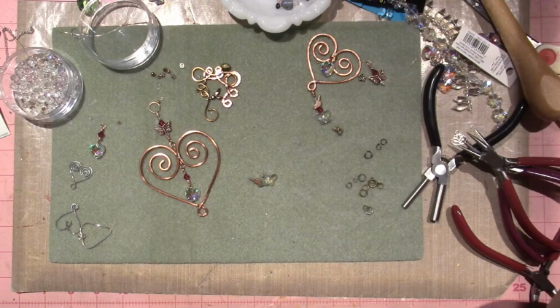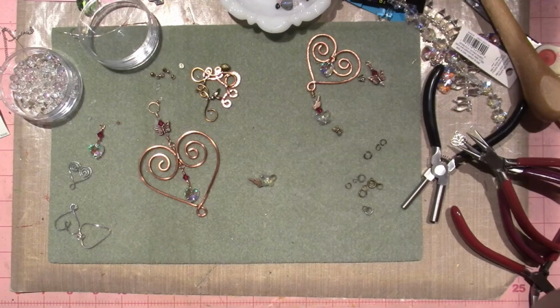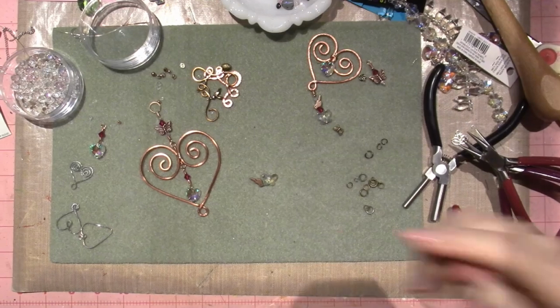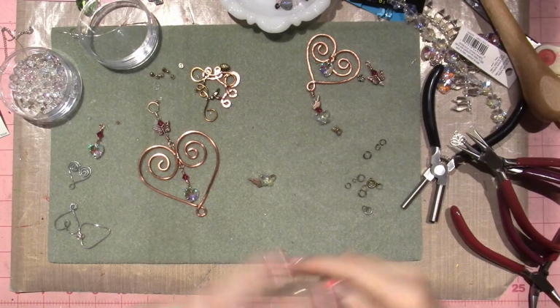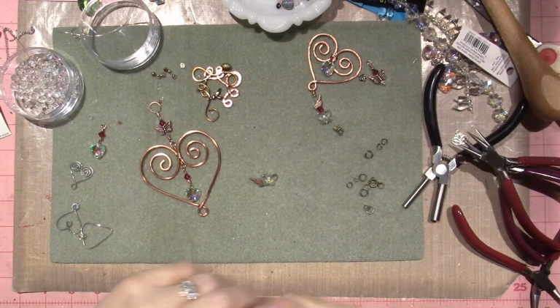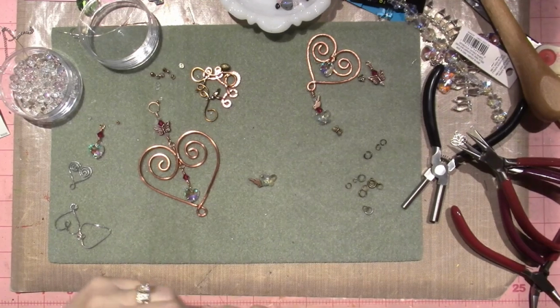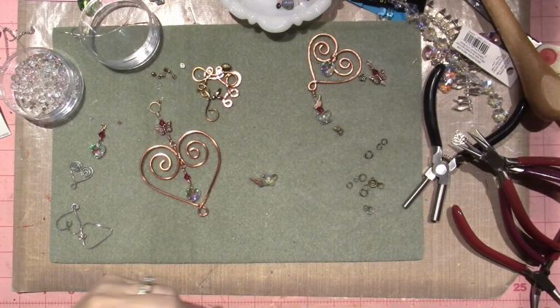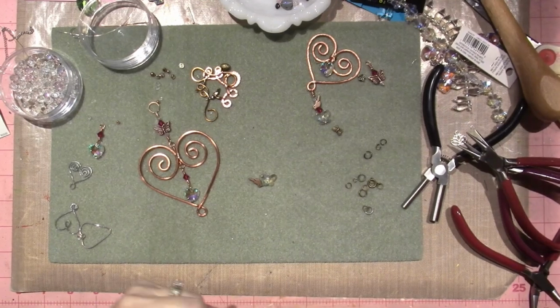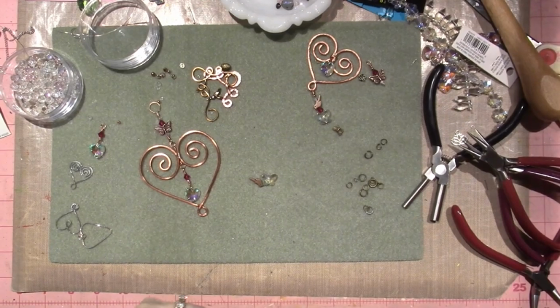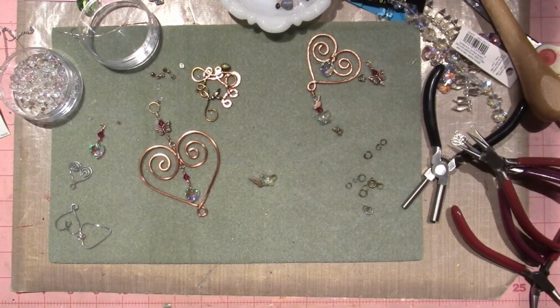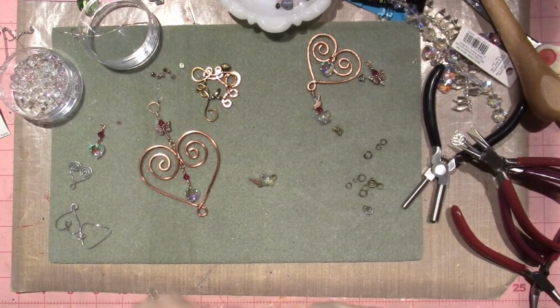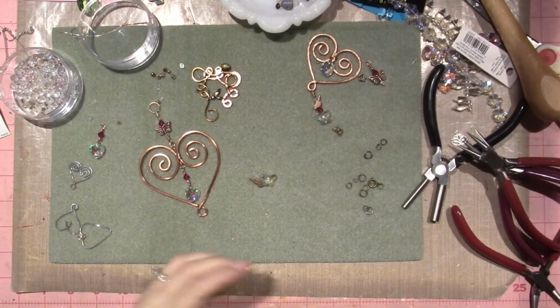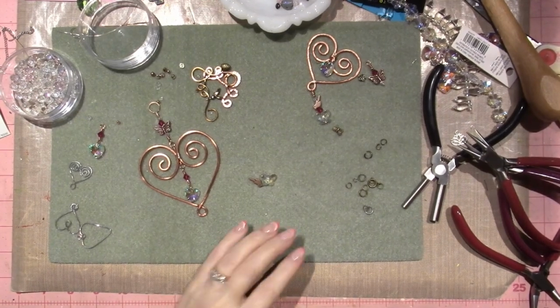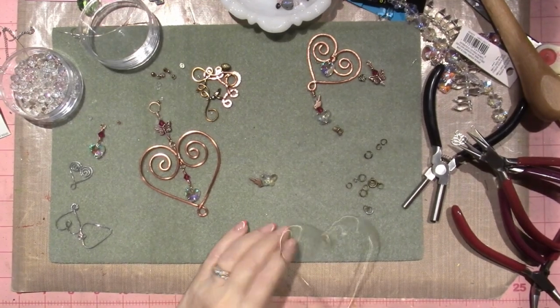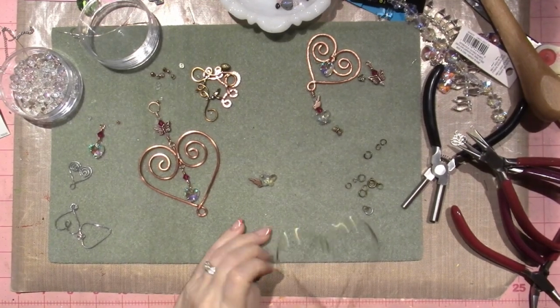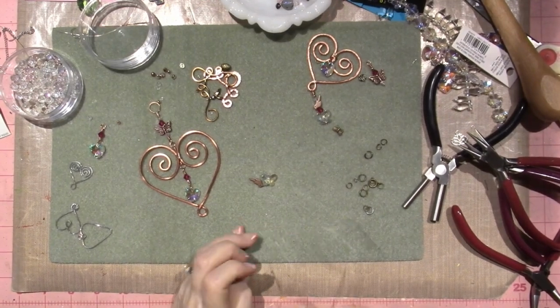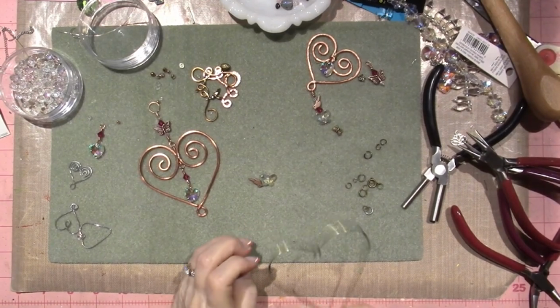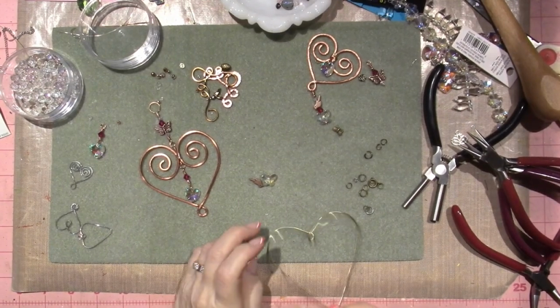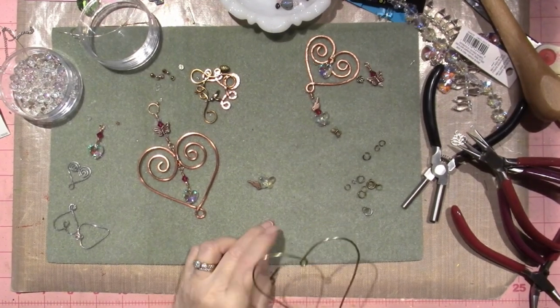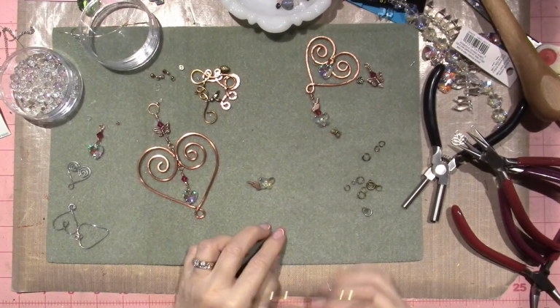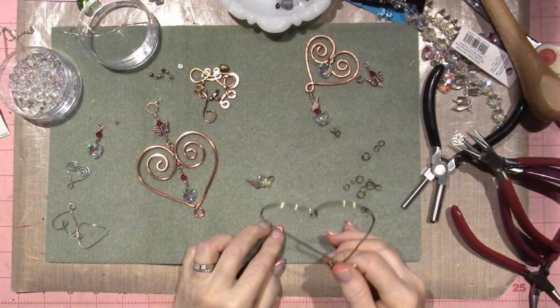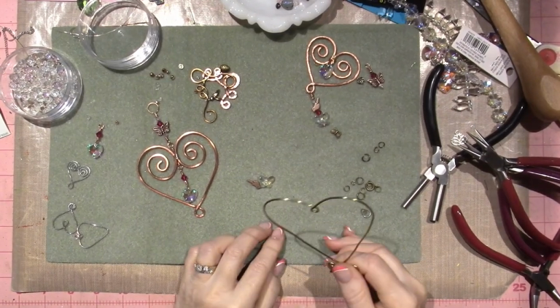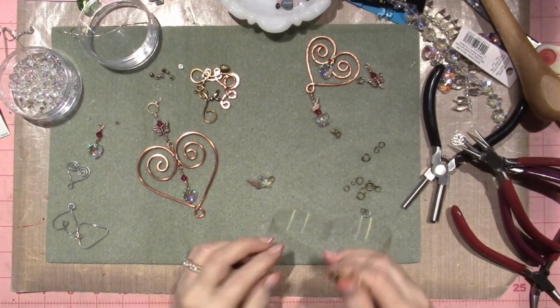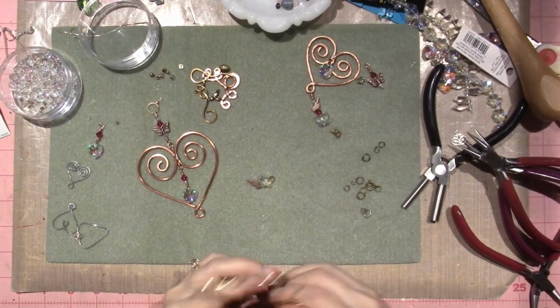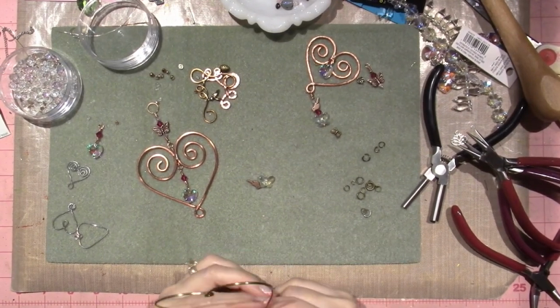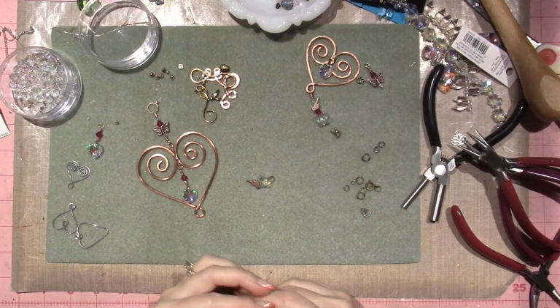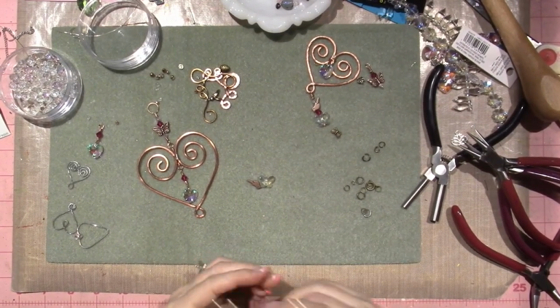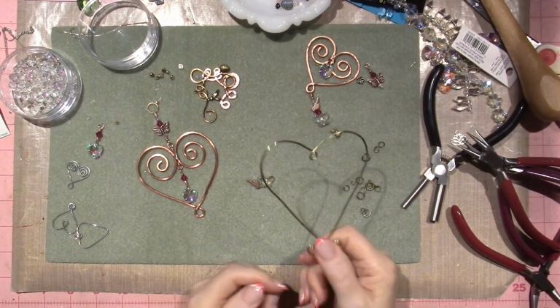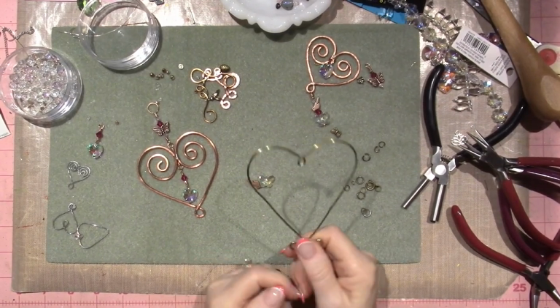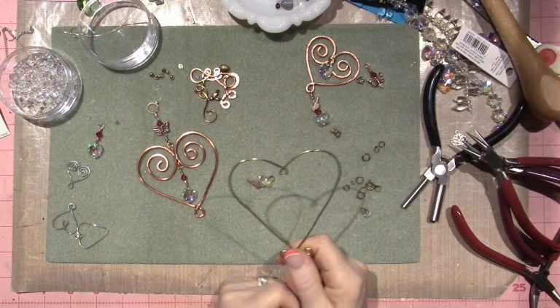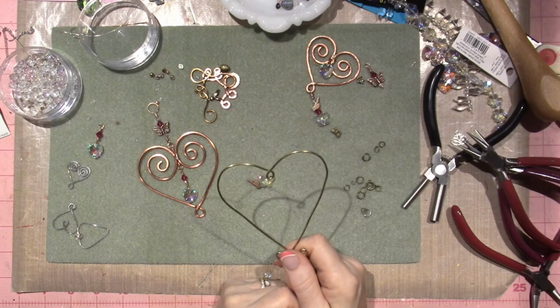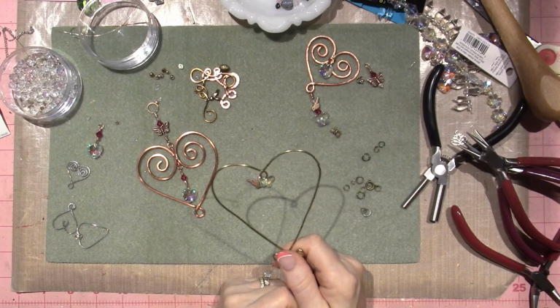Hello, it's Sarah, and today I'm playing with wire, you guys.